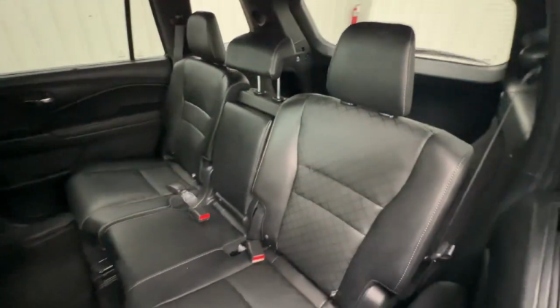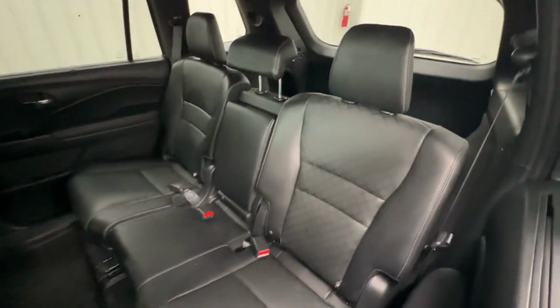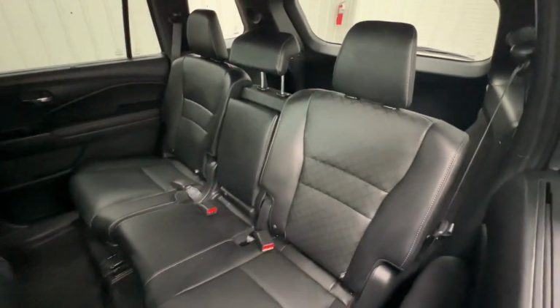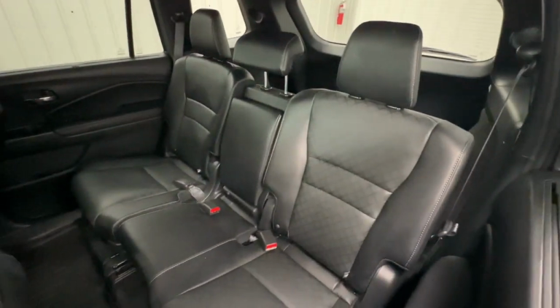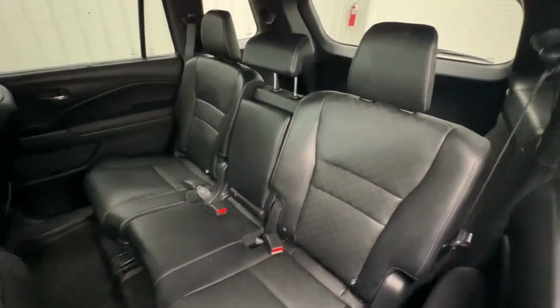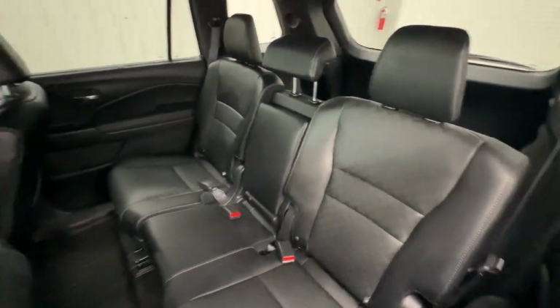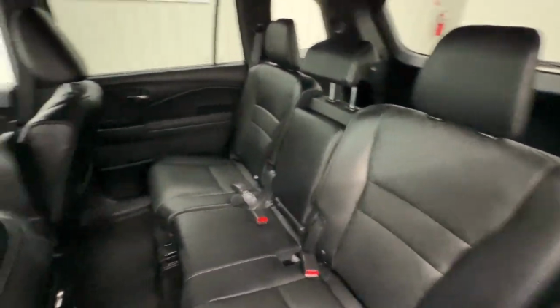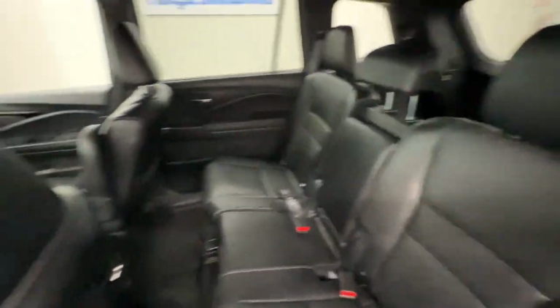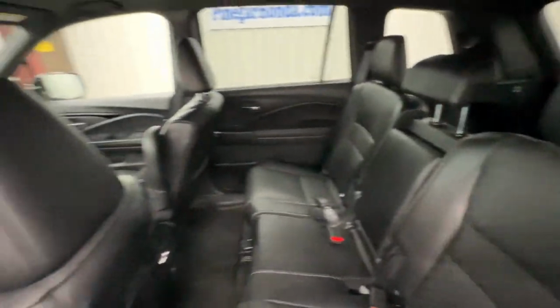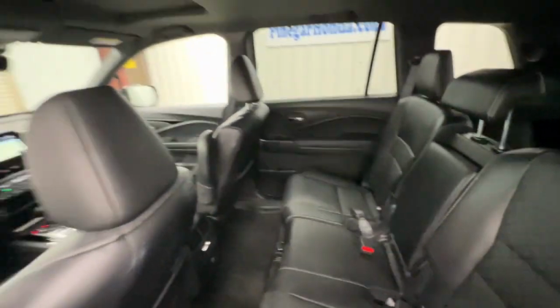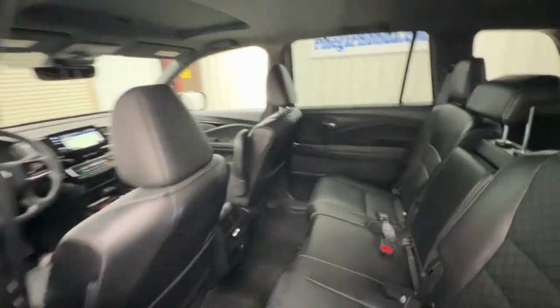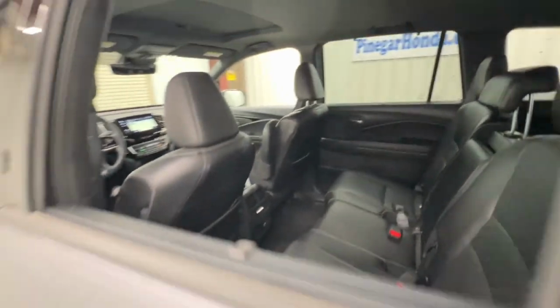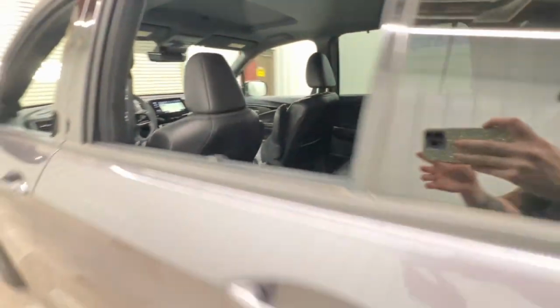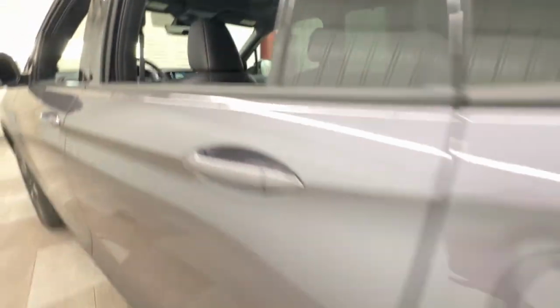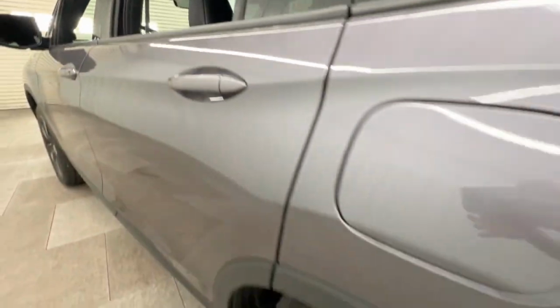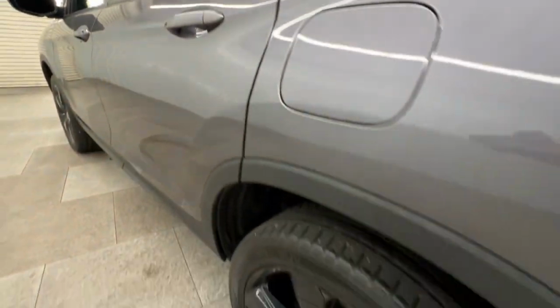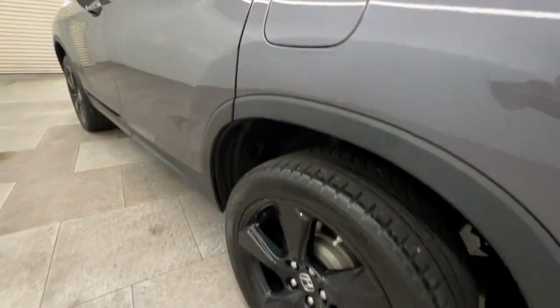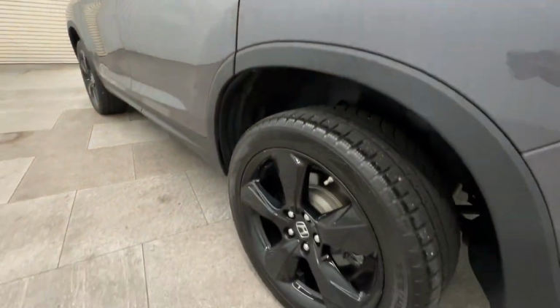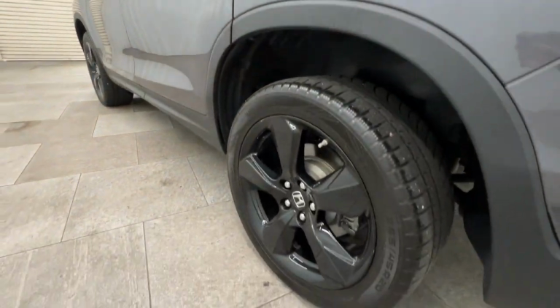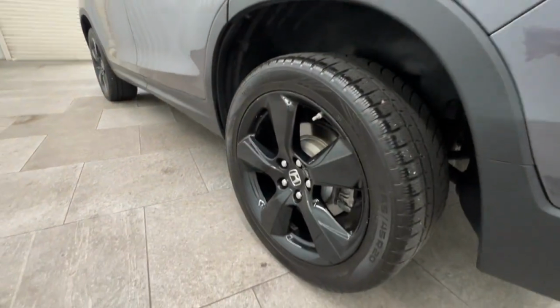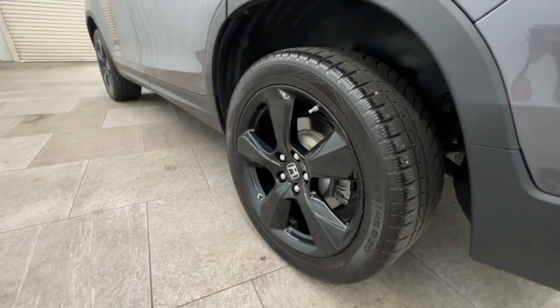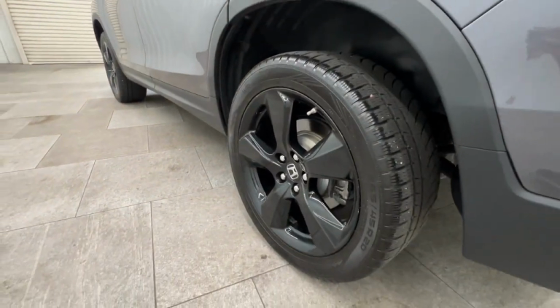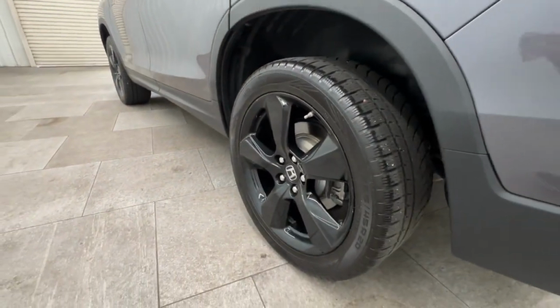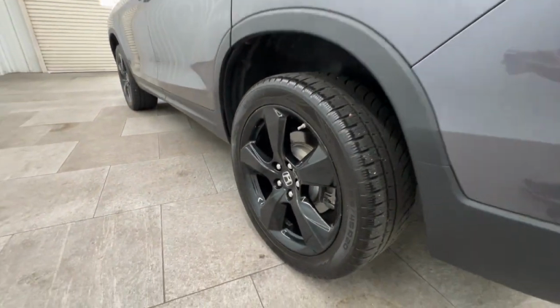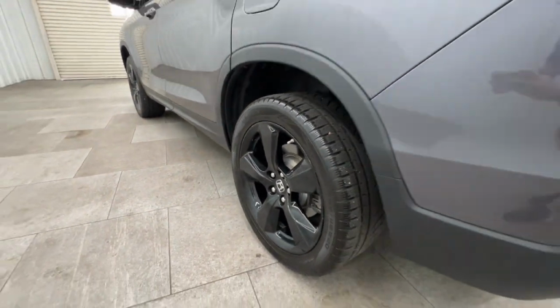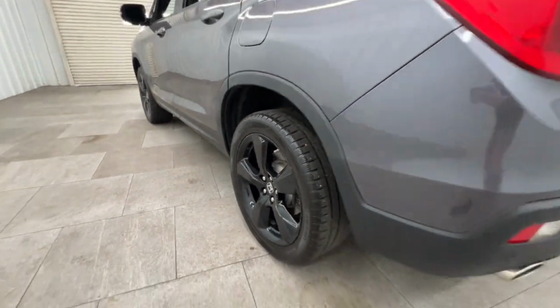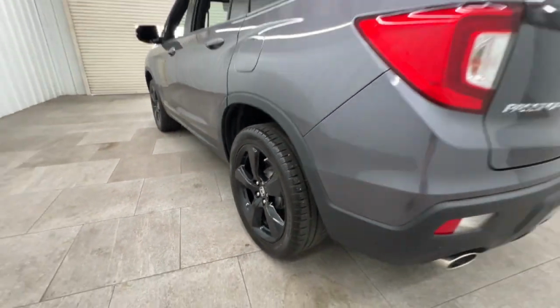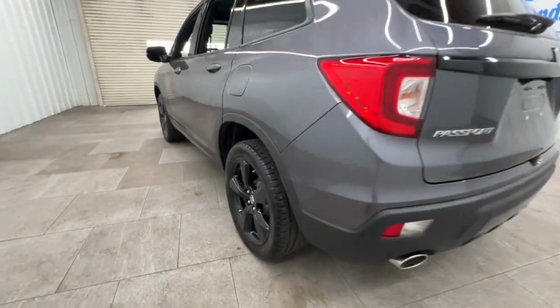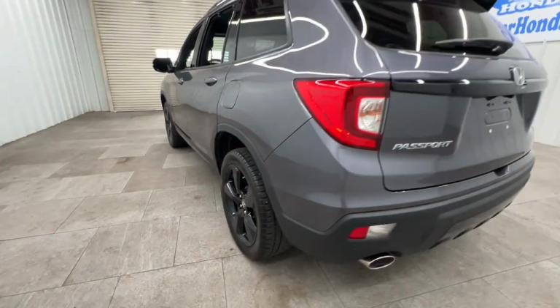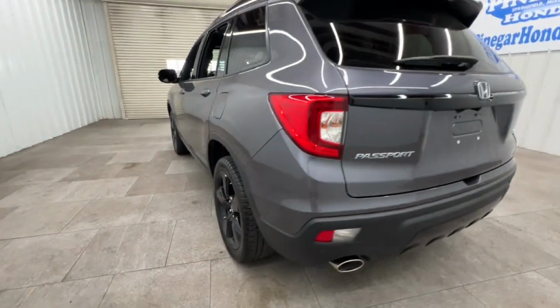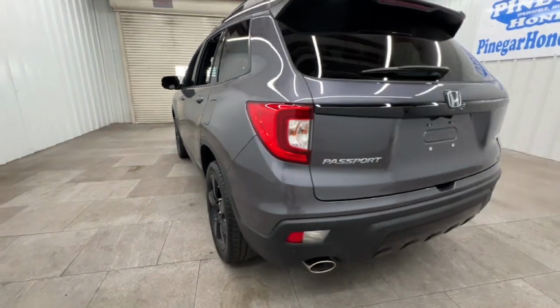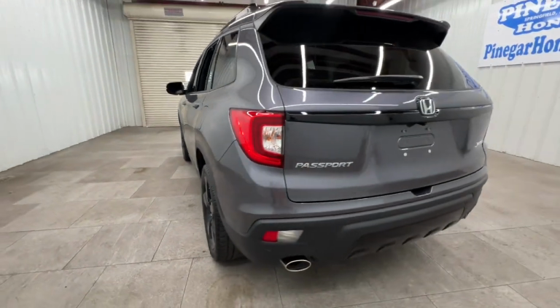Navigation system, heated mirrors, fog lamps, power passenger seat, and cooled front seats.